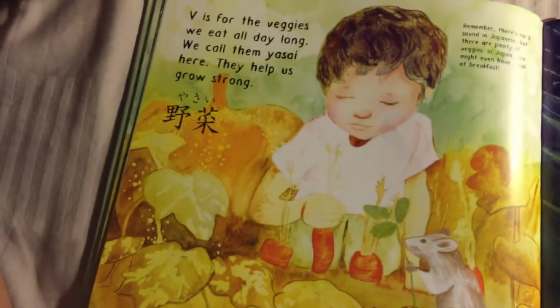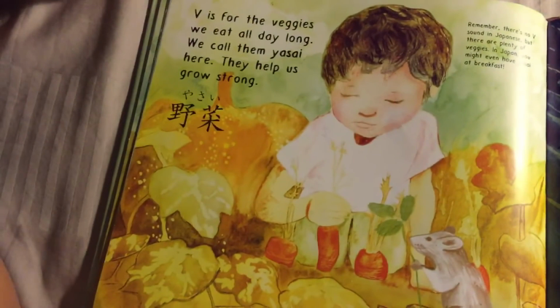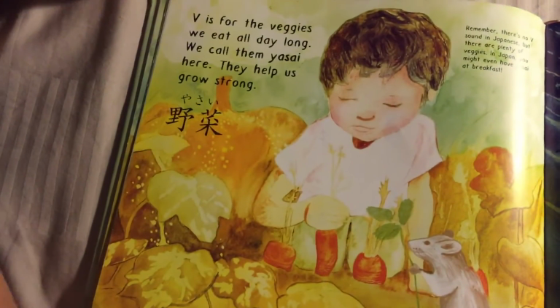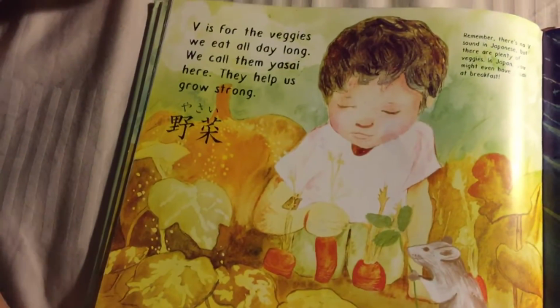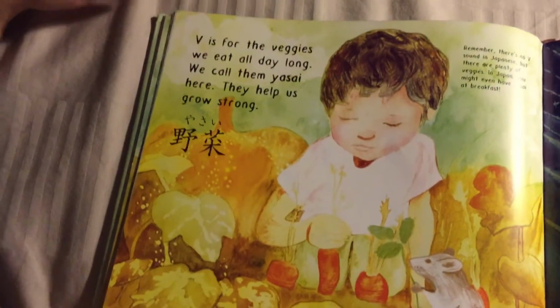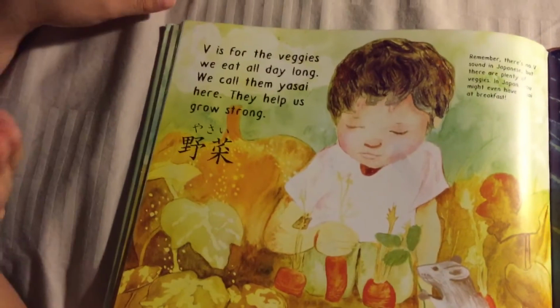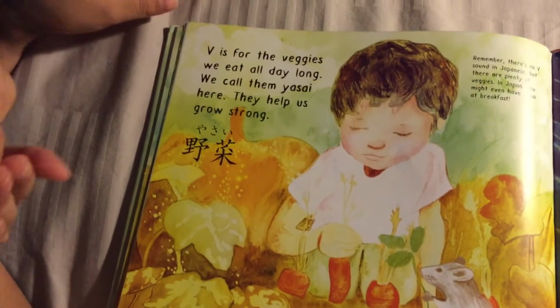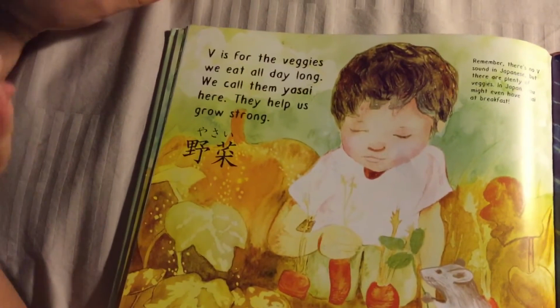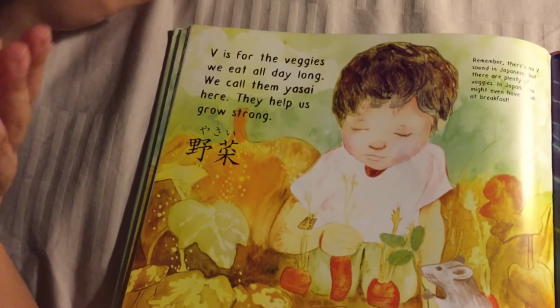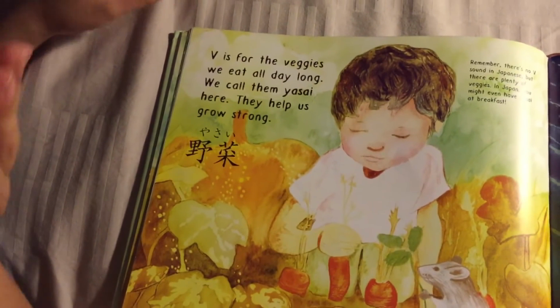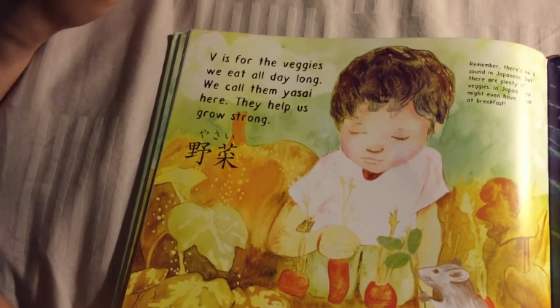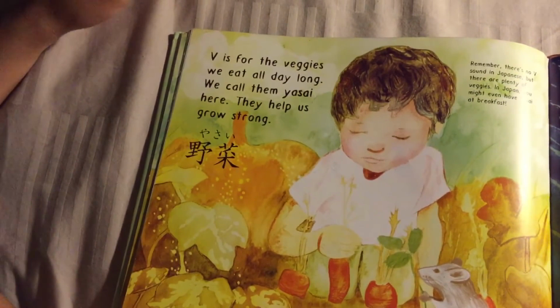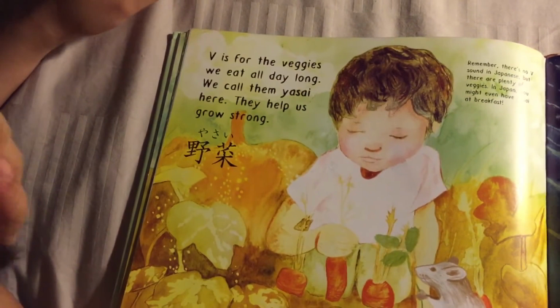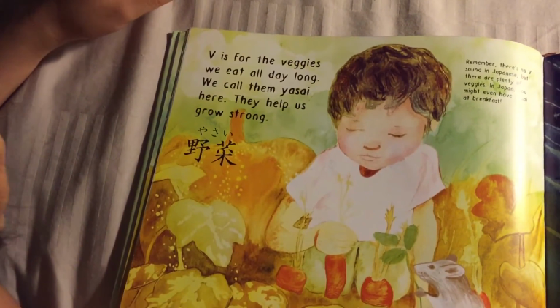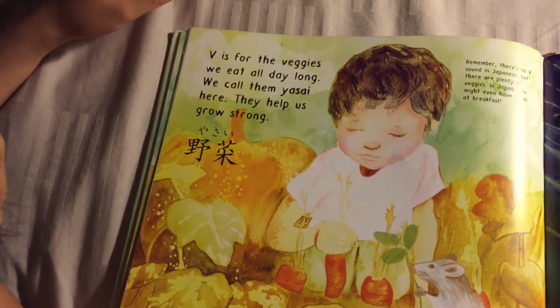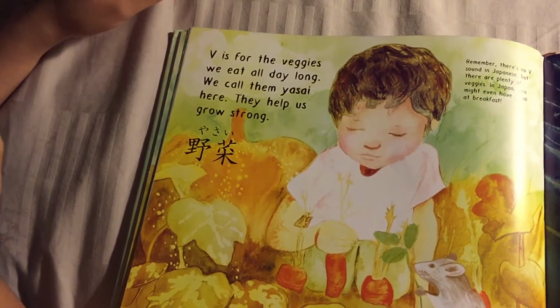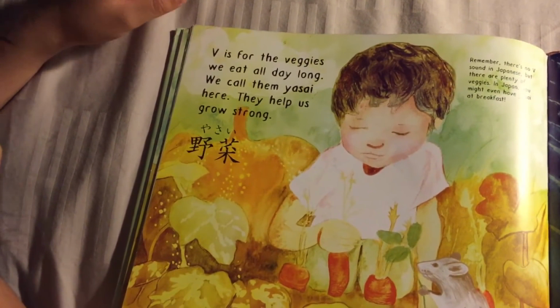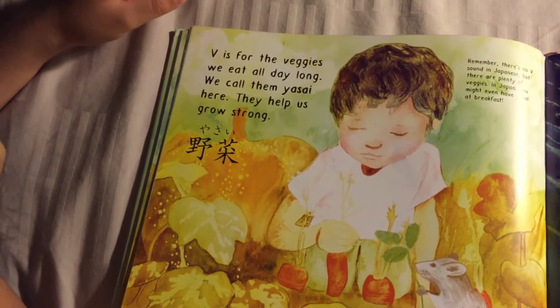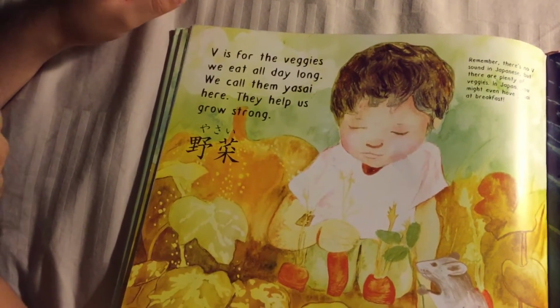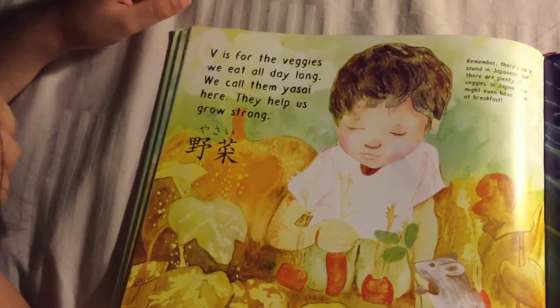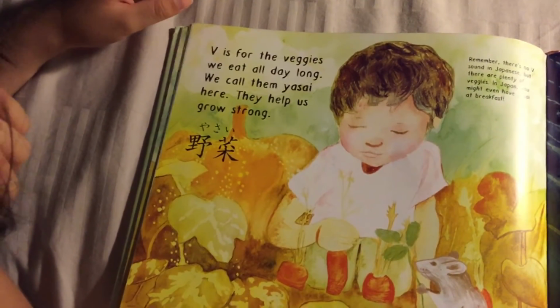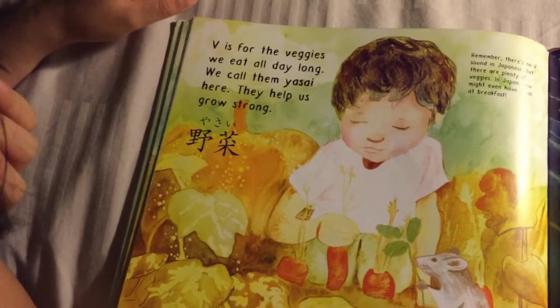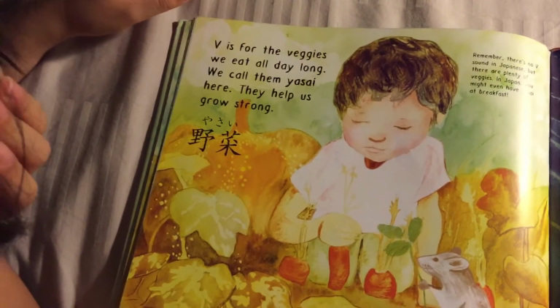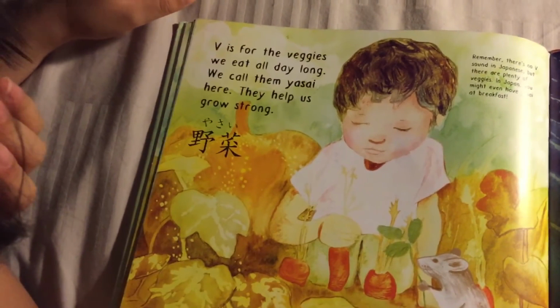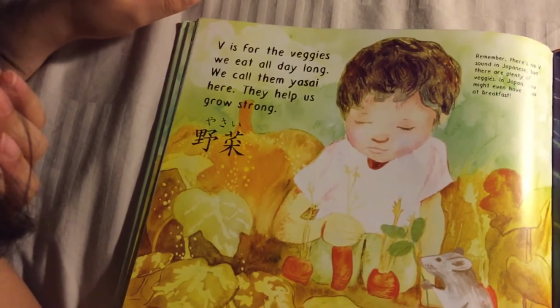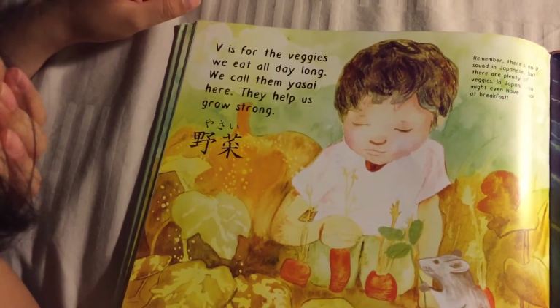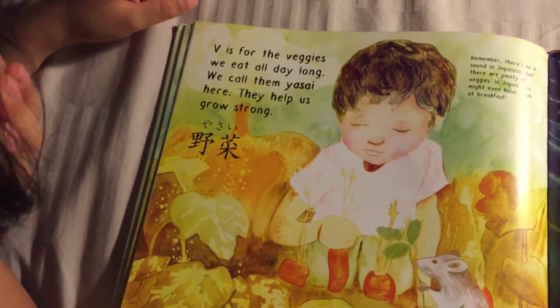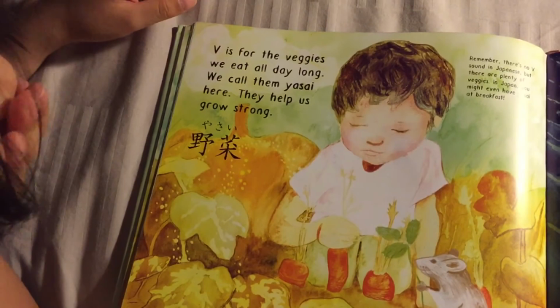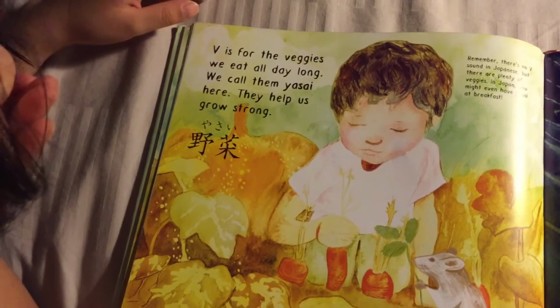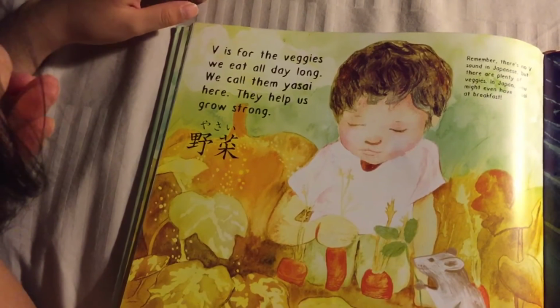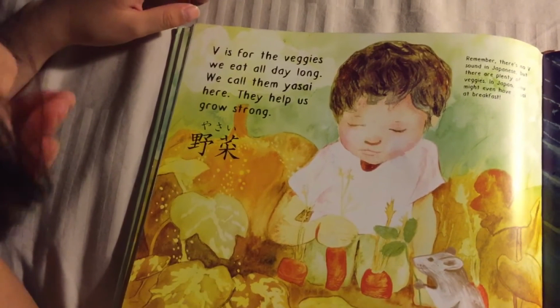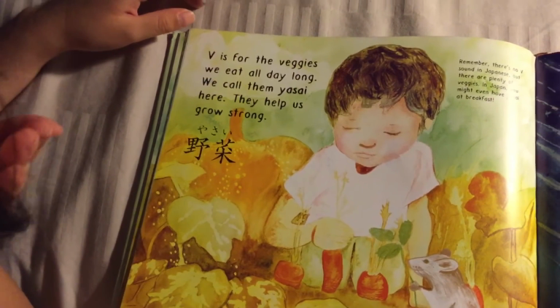V is for Veggie — we eat all day long. We call them Yasai here; they help us grow strong.